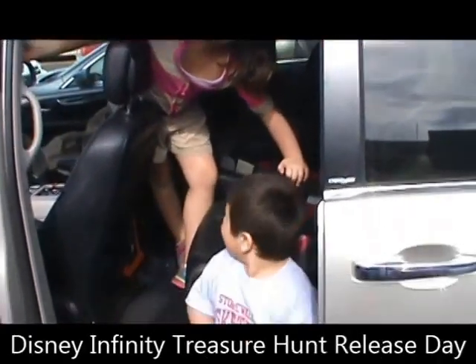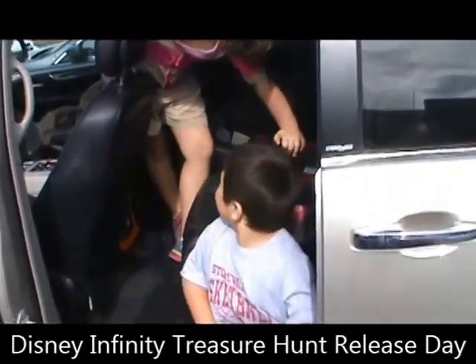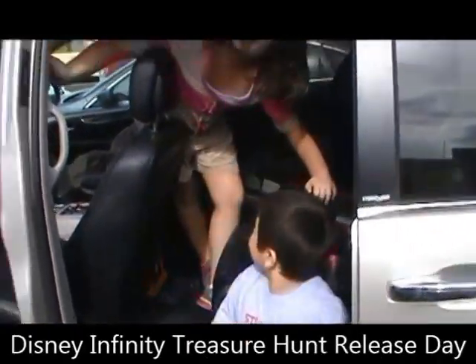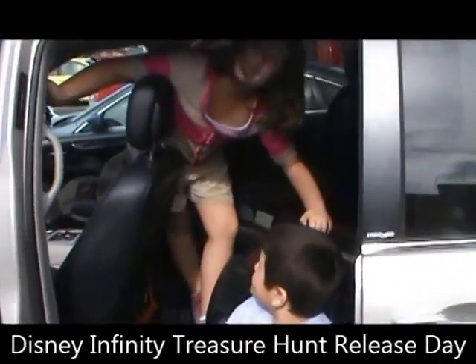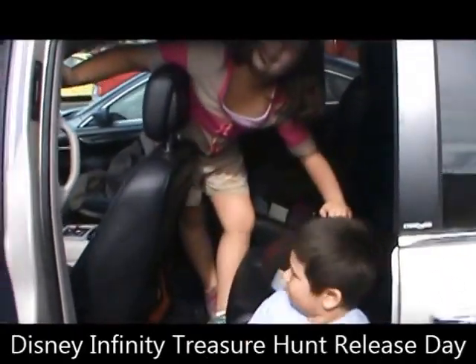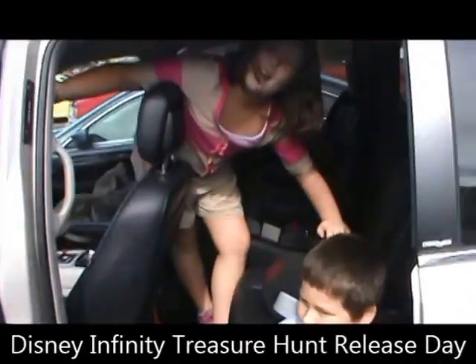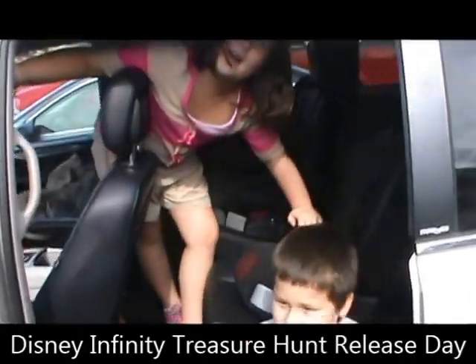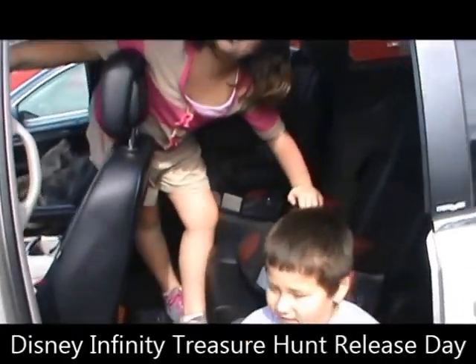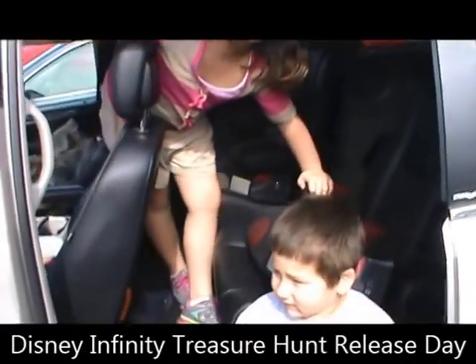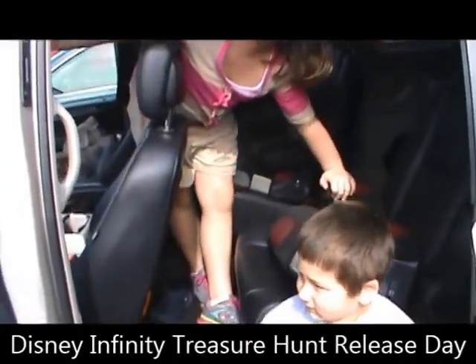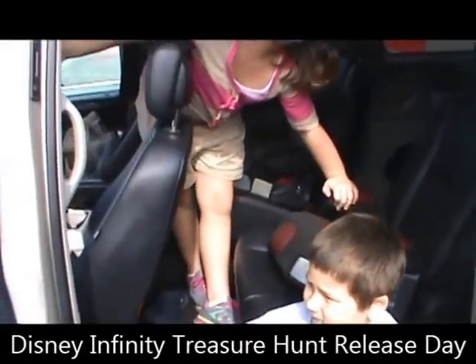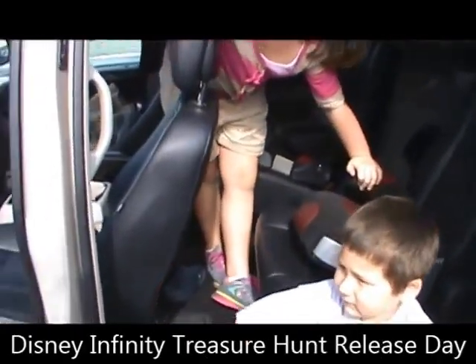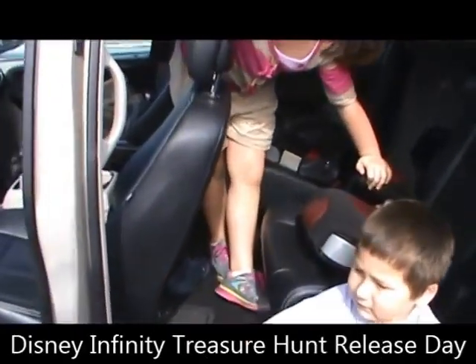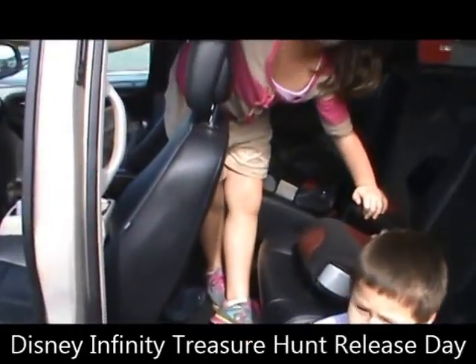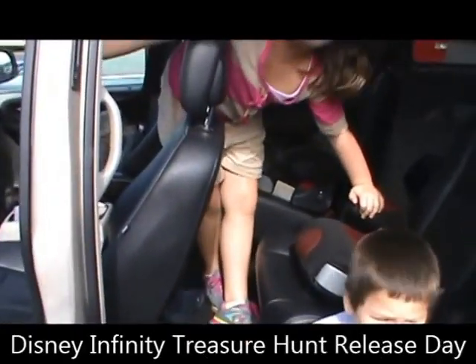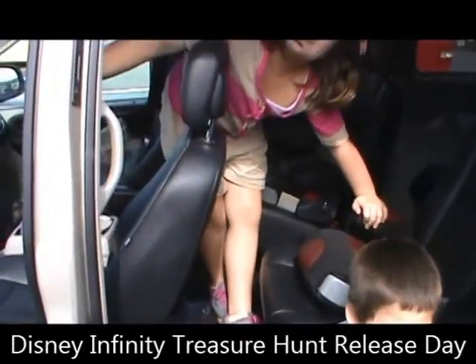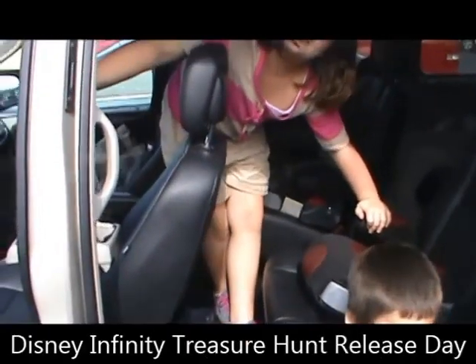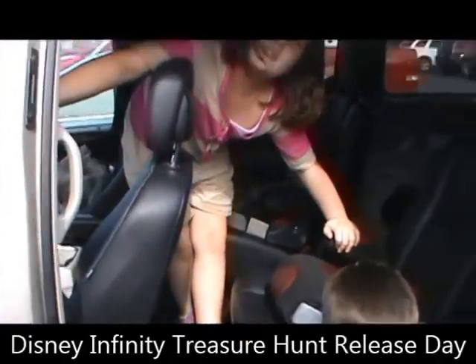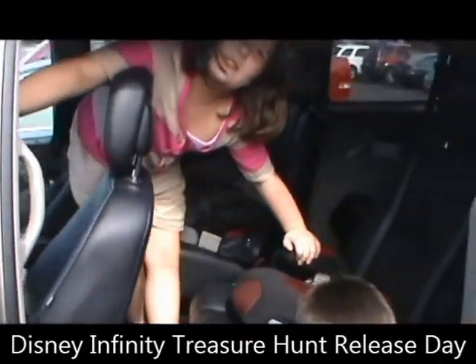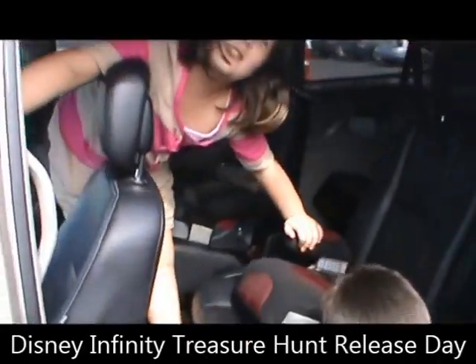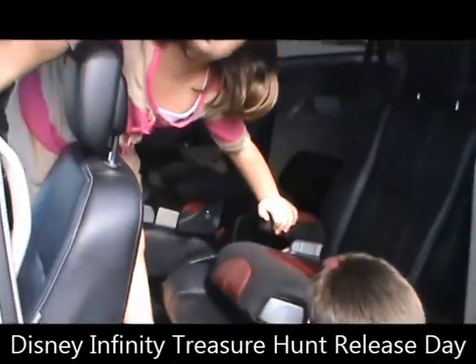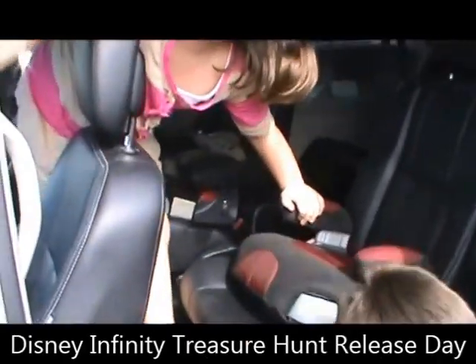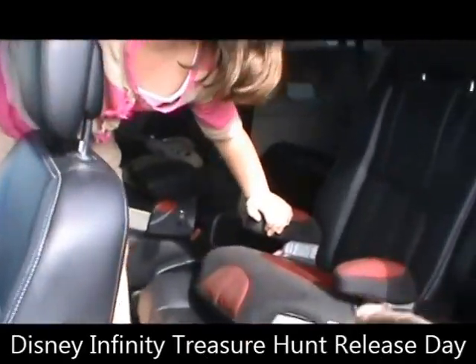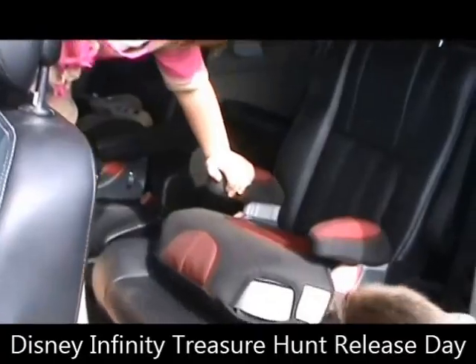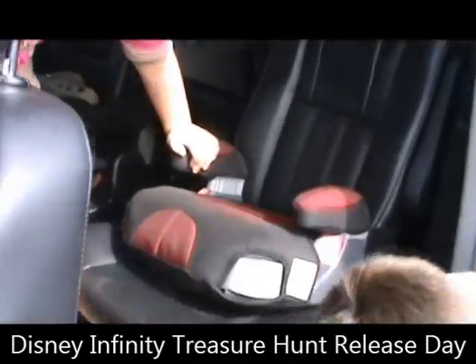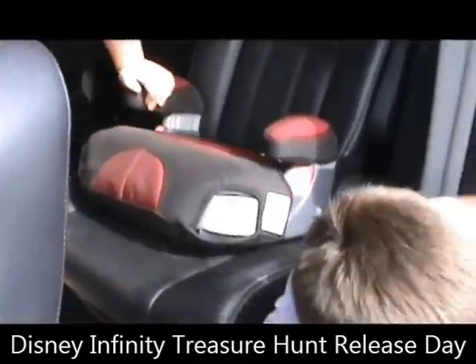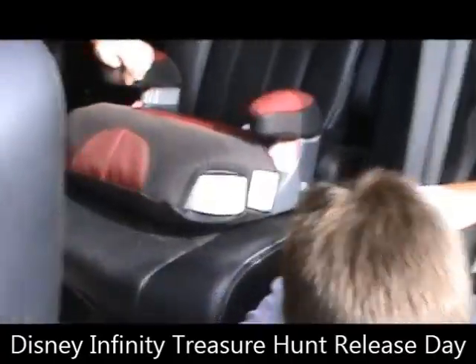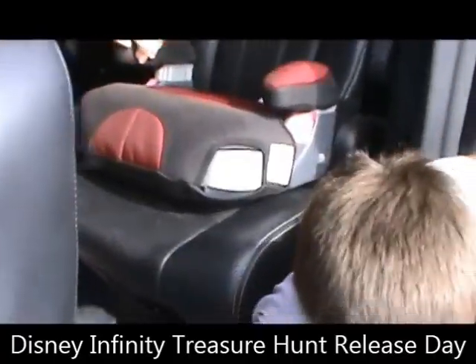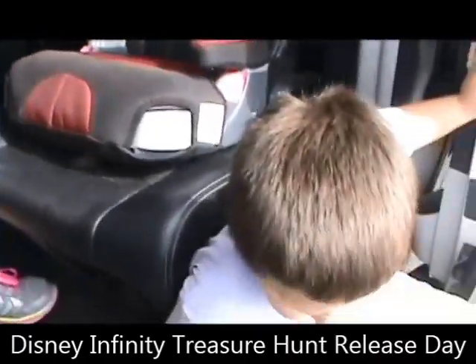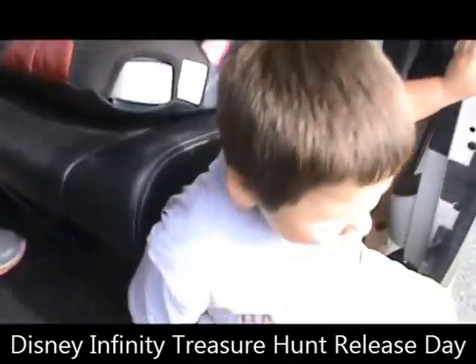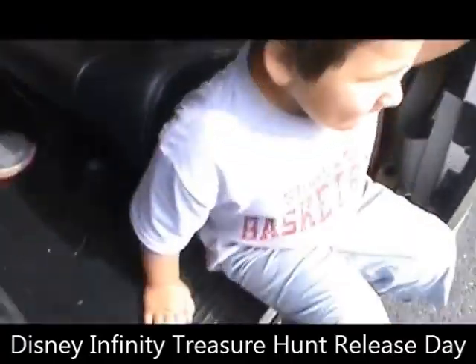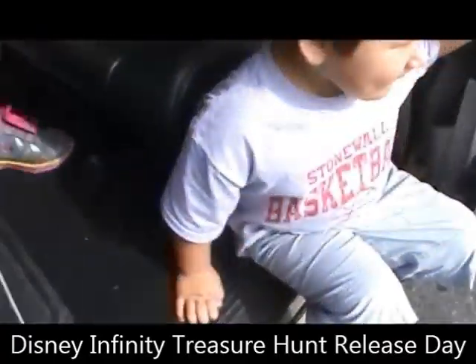Where are we going? What store are we going to? GameStop? No. What store are we going to now?